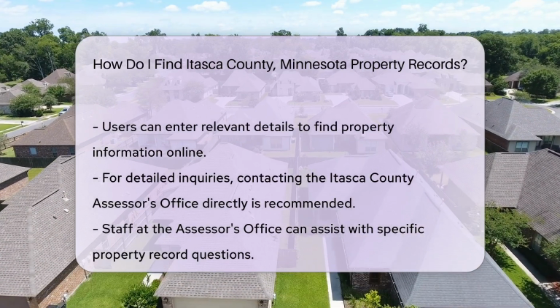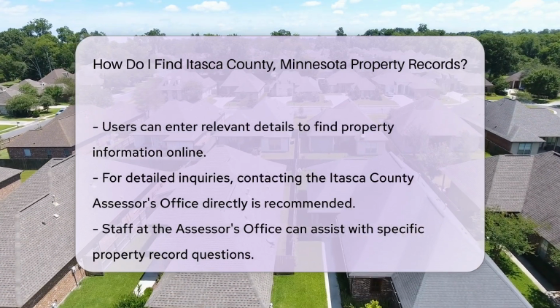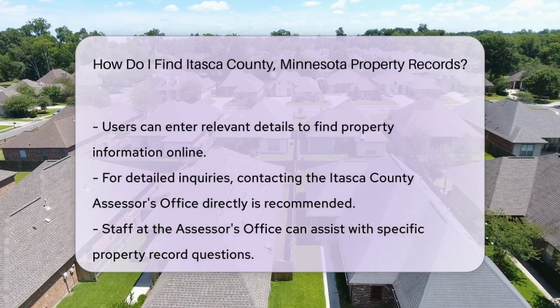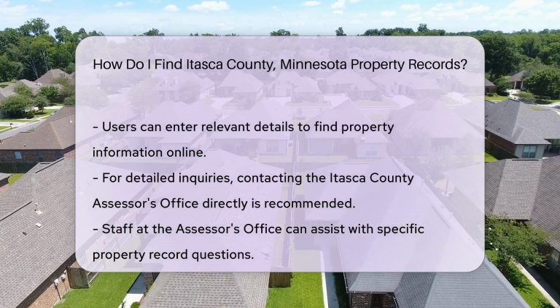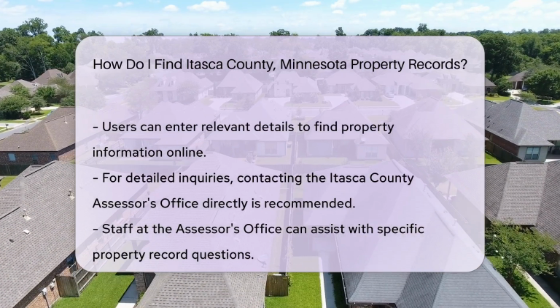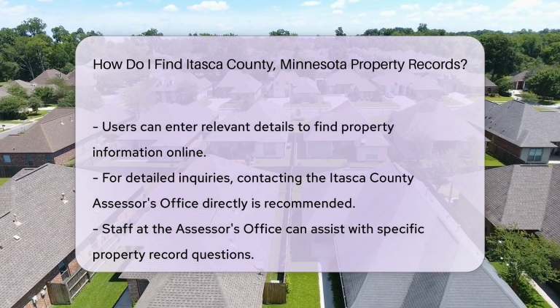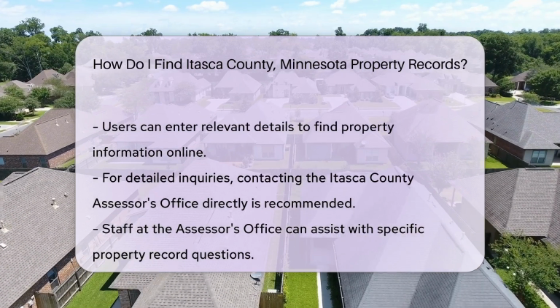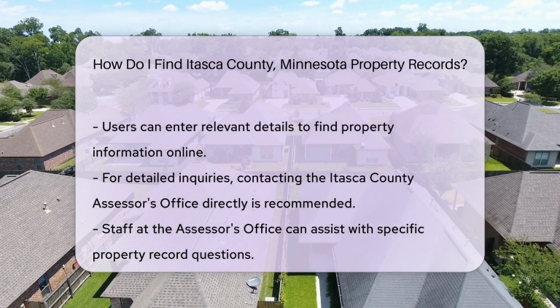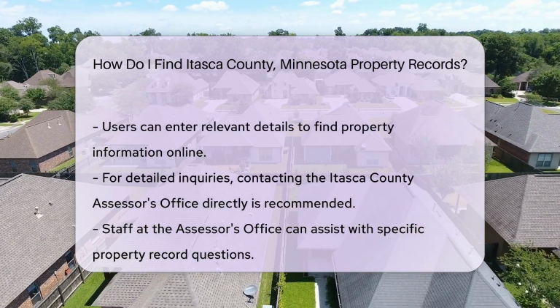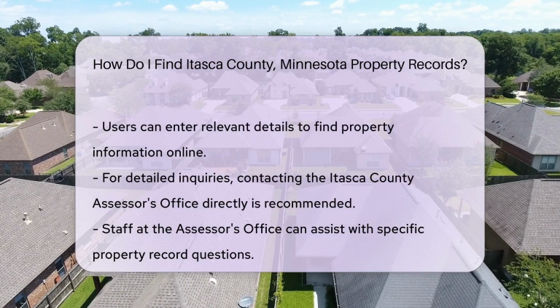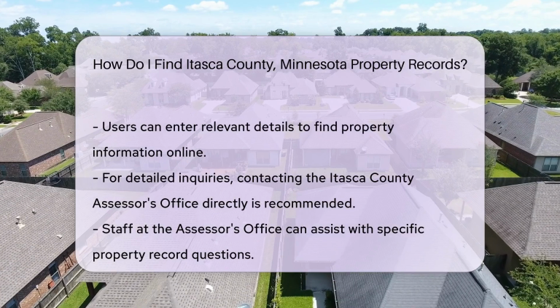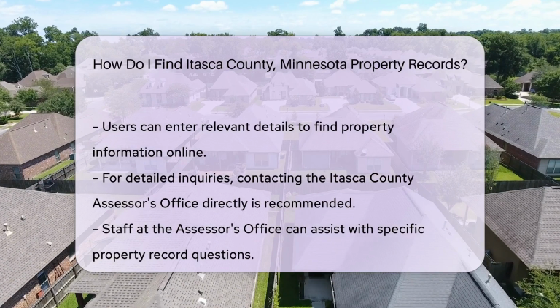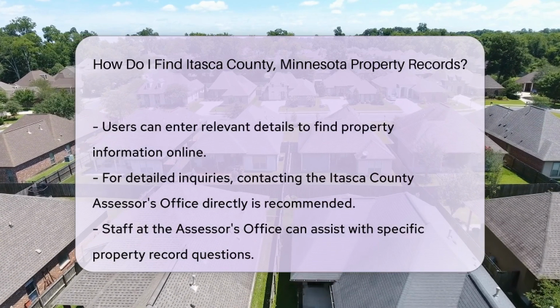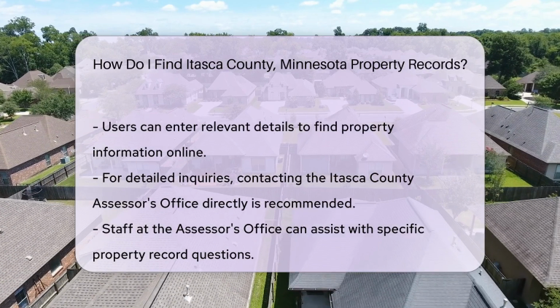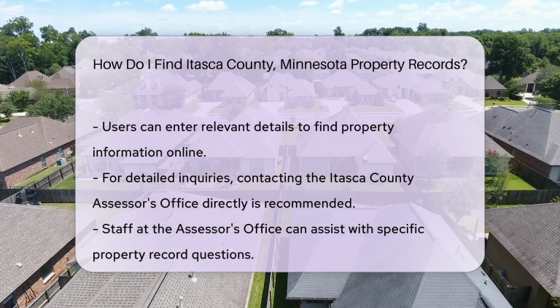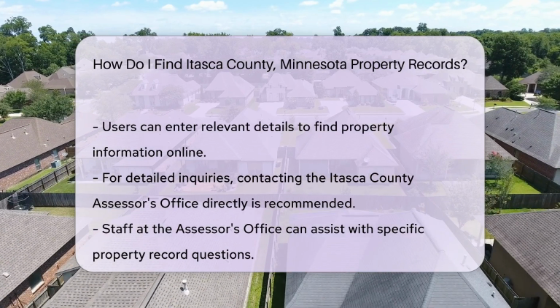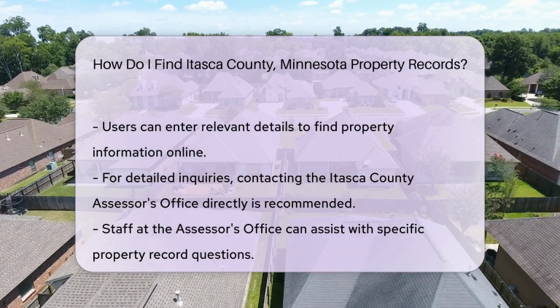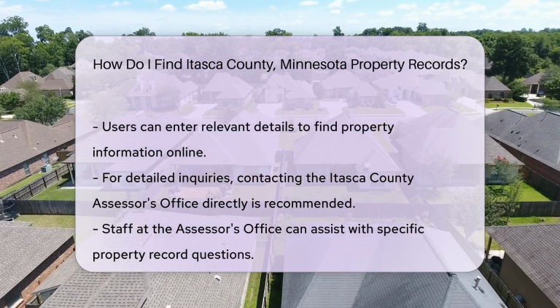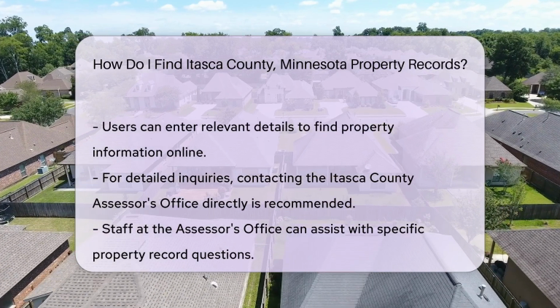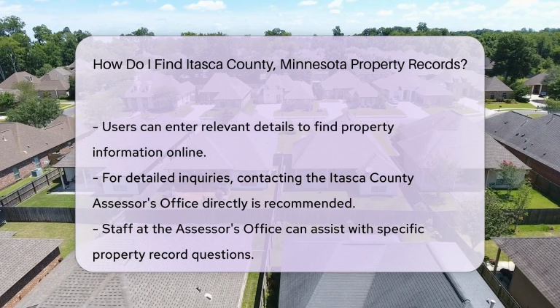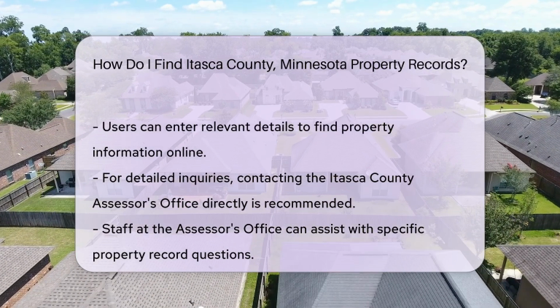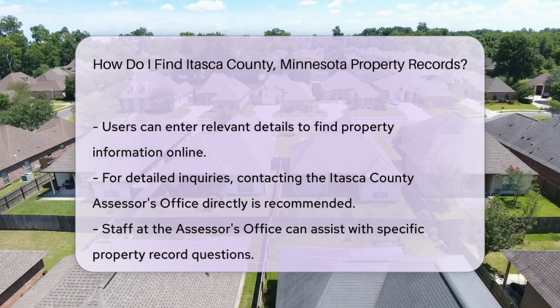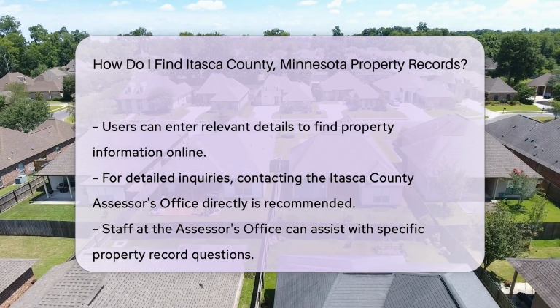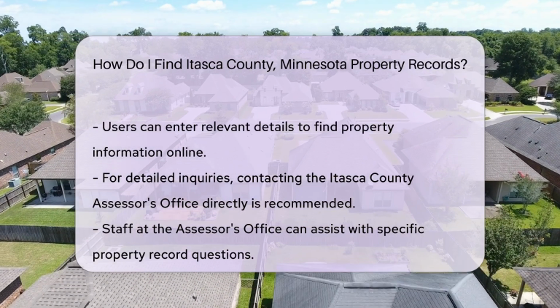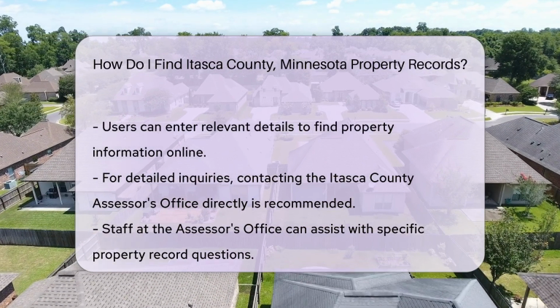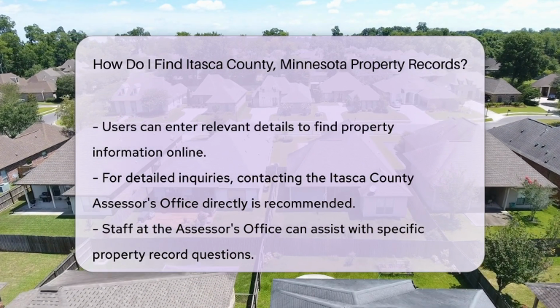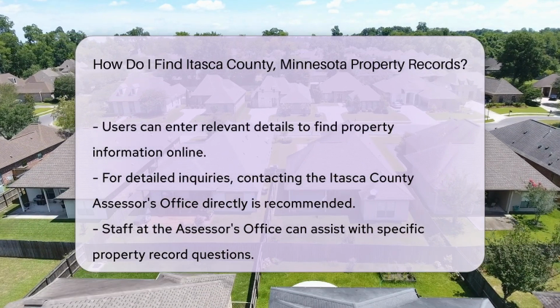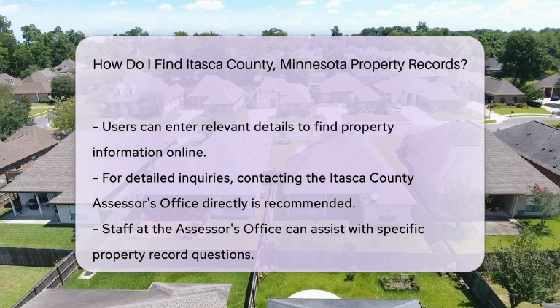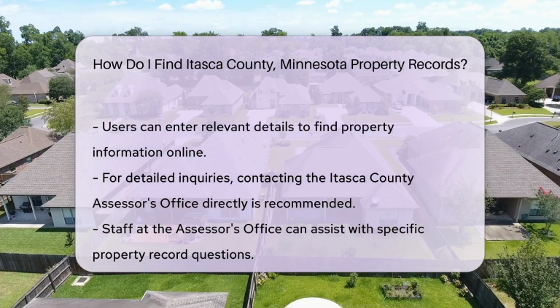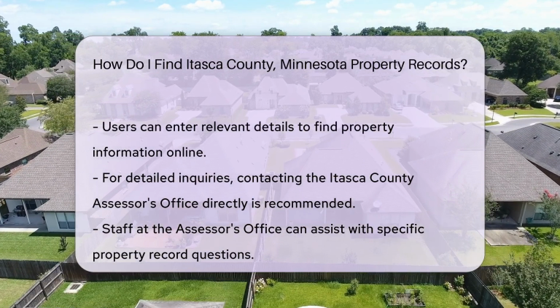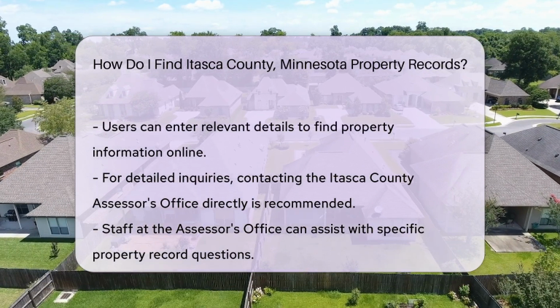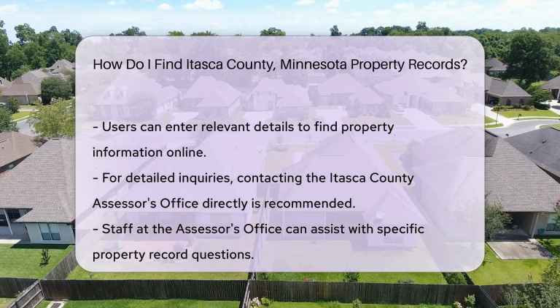If you prefer online access, Itasca County offers a property search tool on their website. This tool allows you to search for property information by entering relevant details.